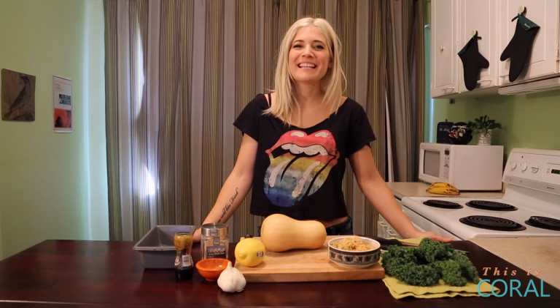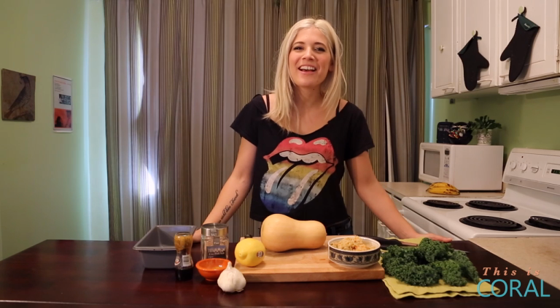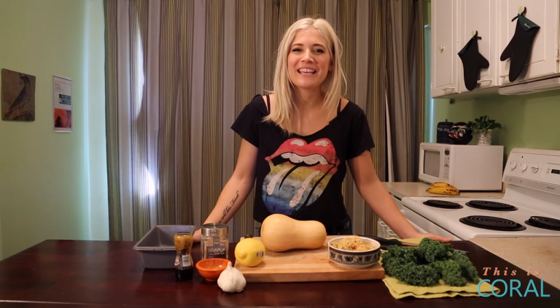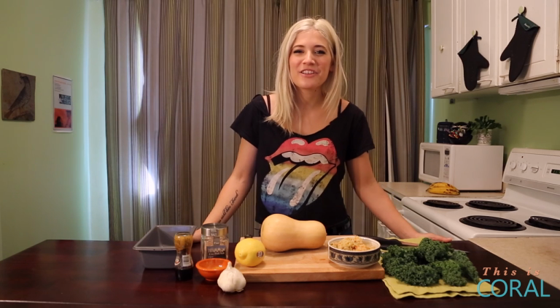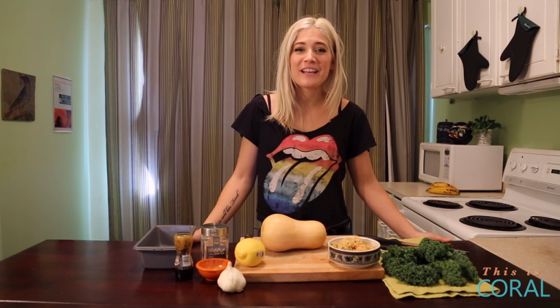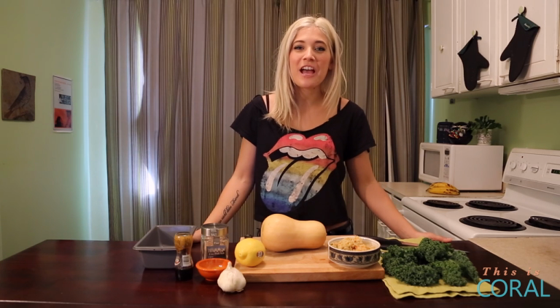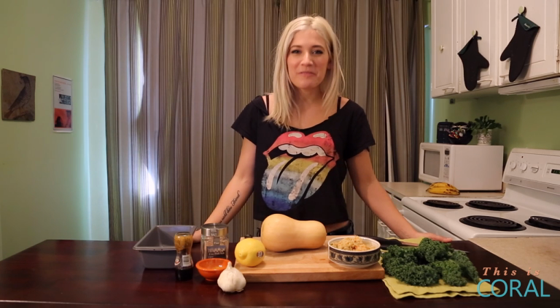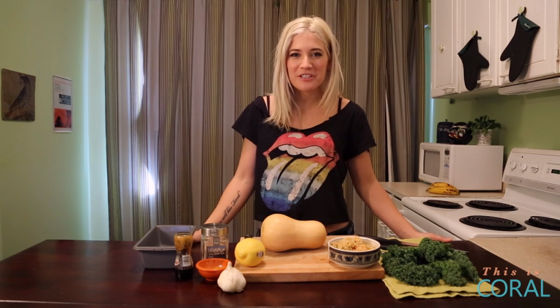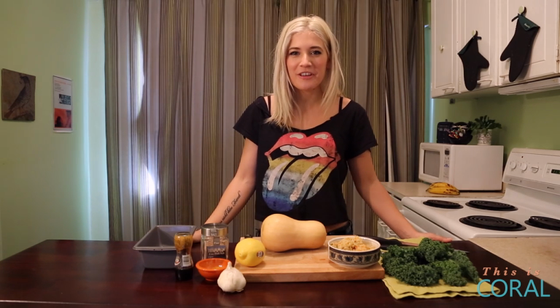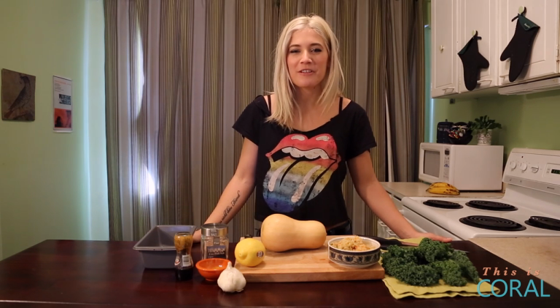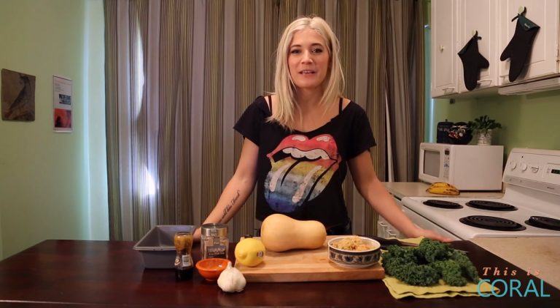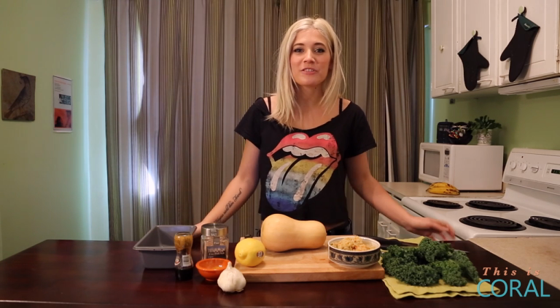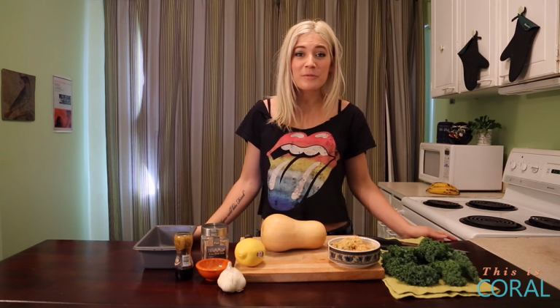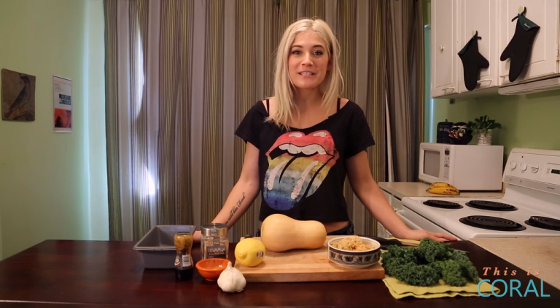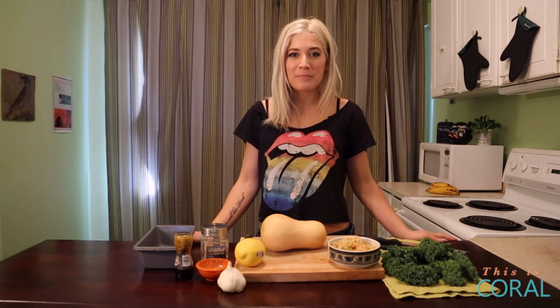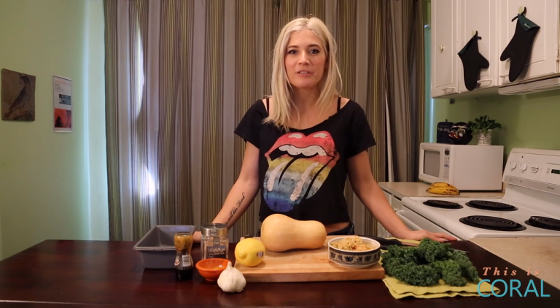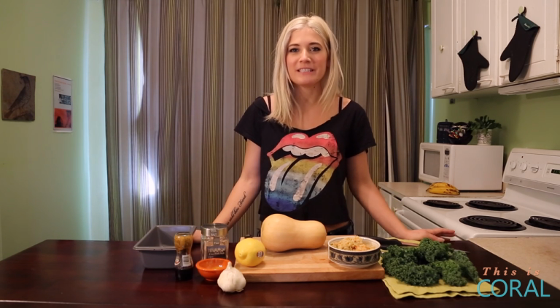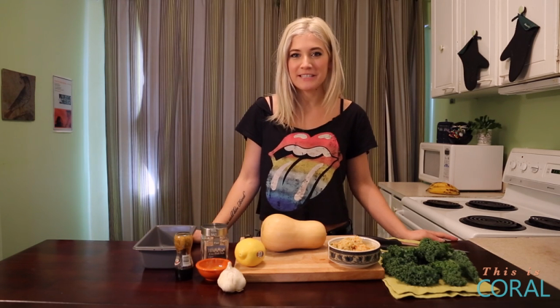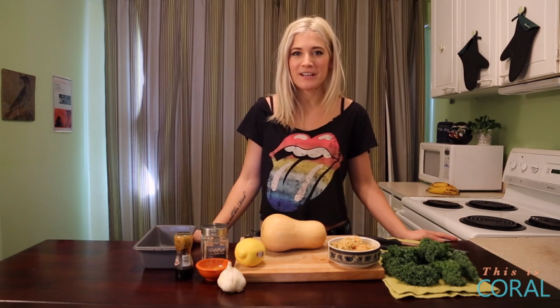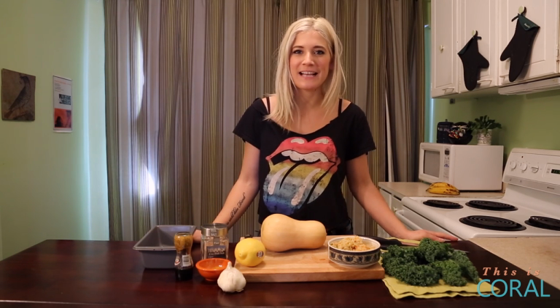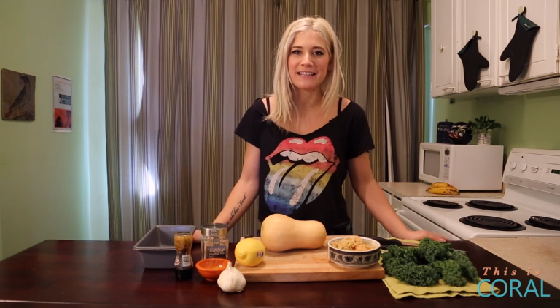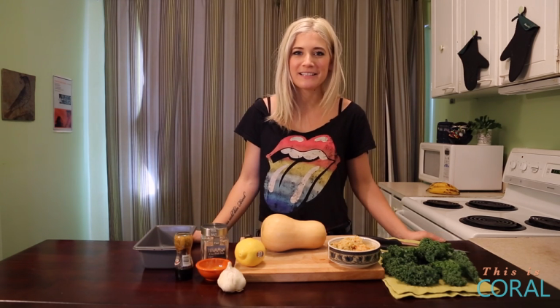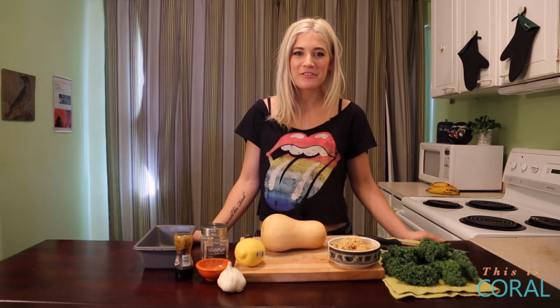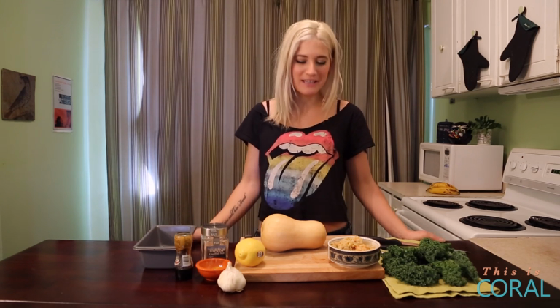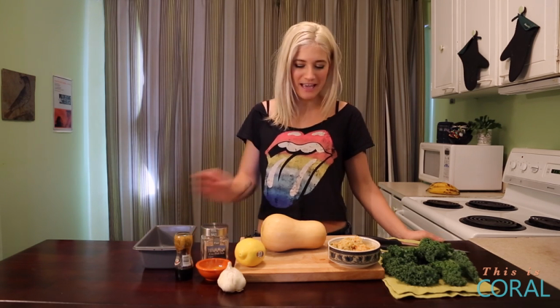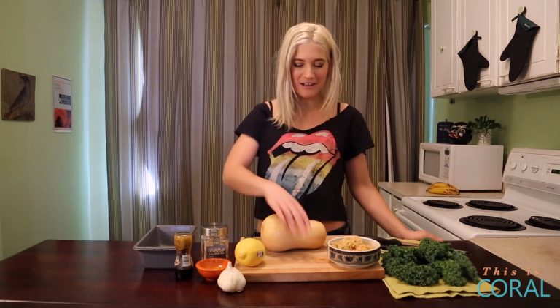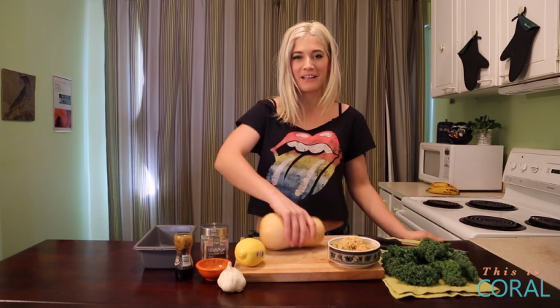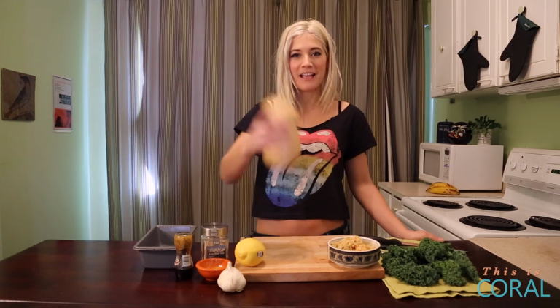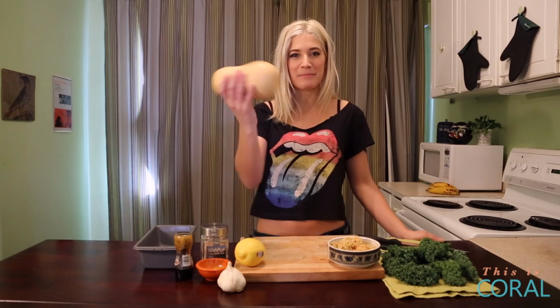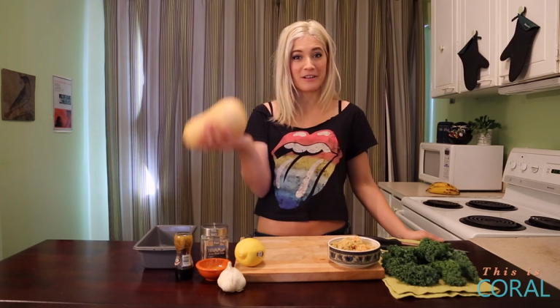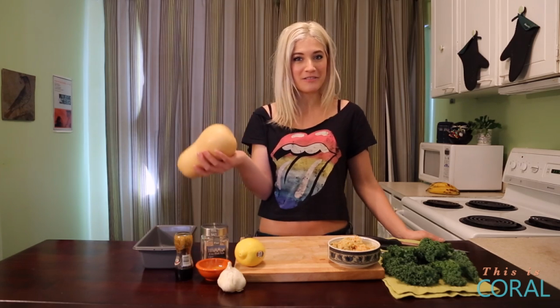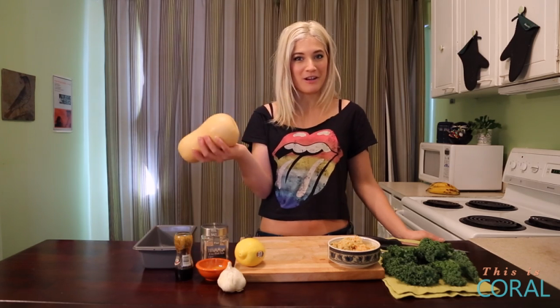Today on the Edgy Veg, I'm going to show you how to make a super simple detox salad using kale and butternut squash.